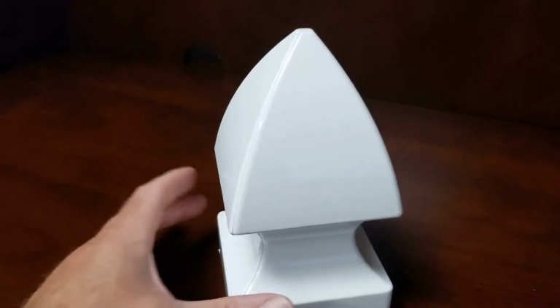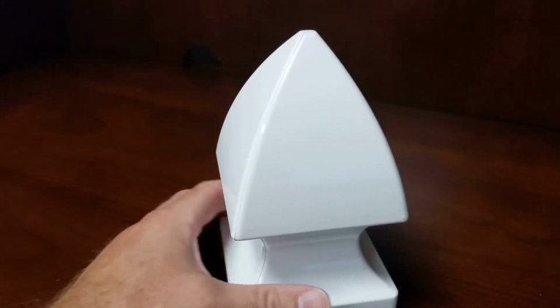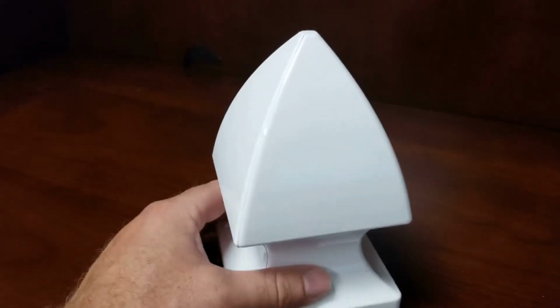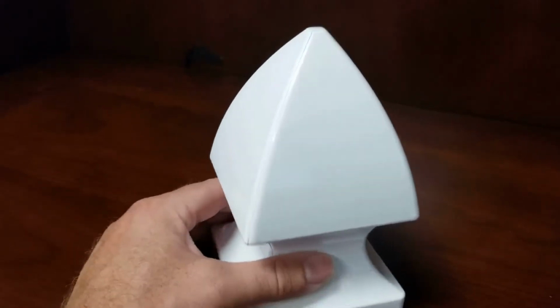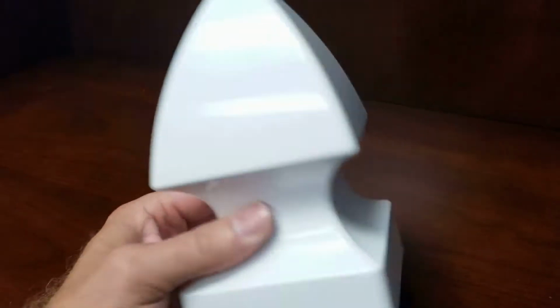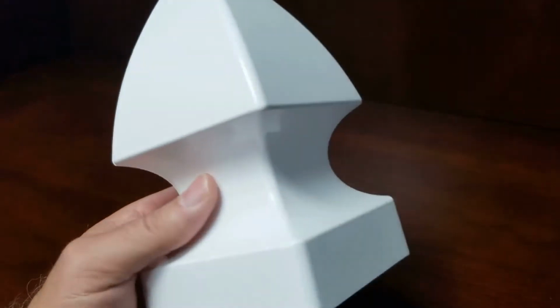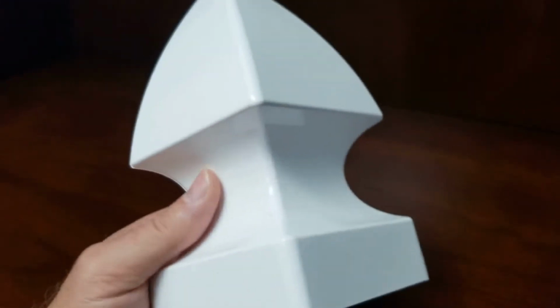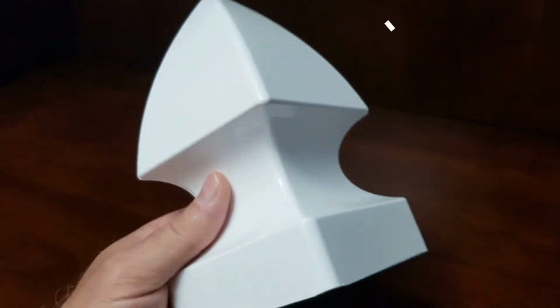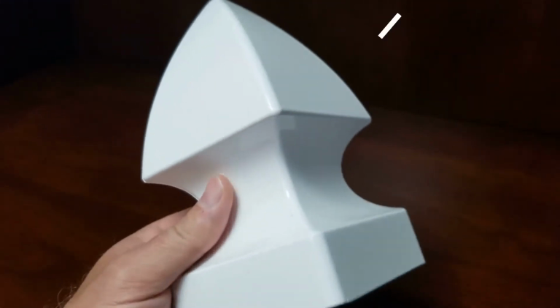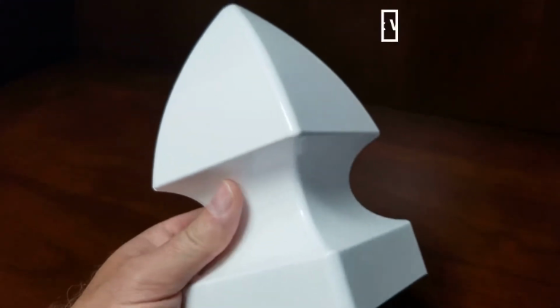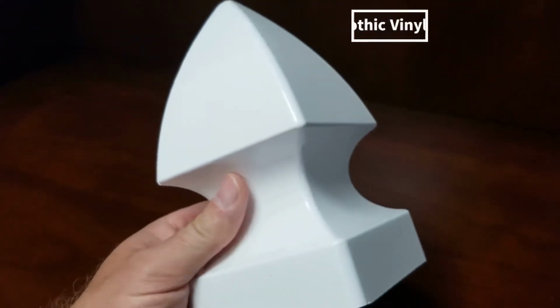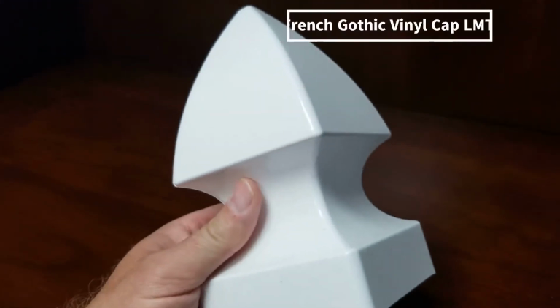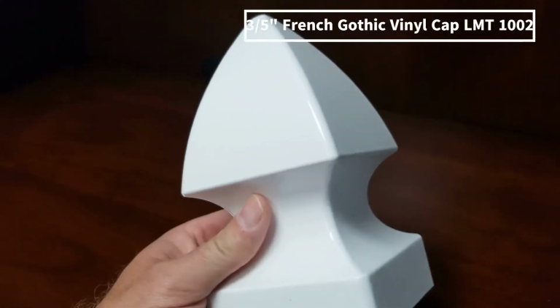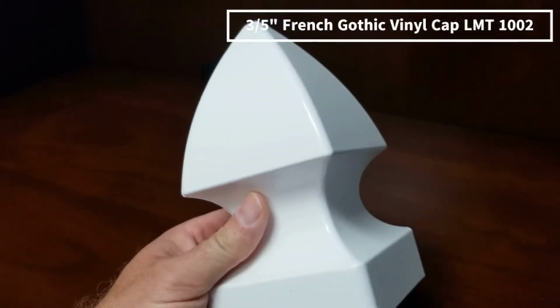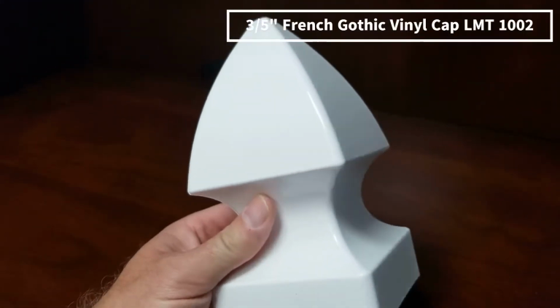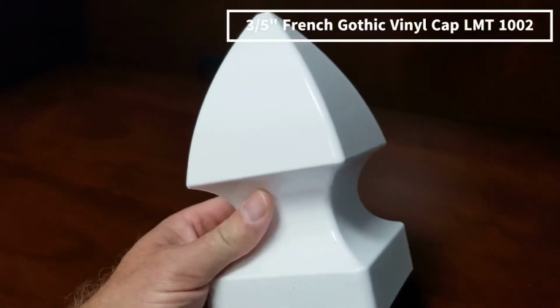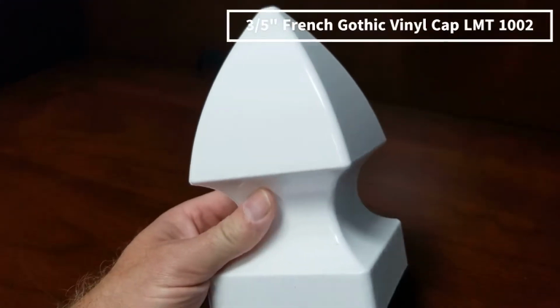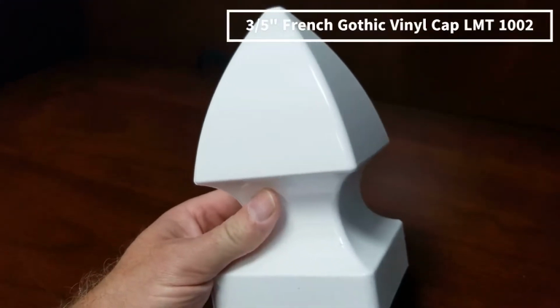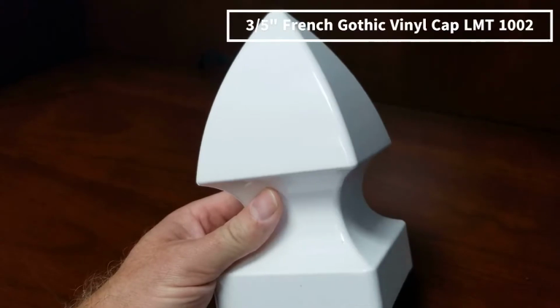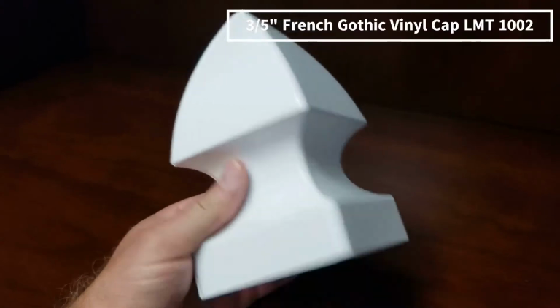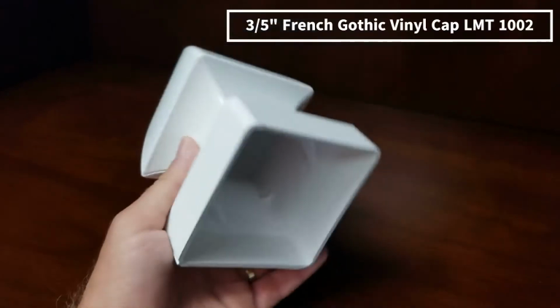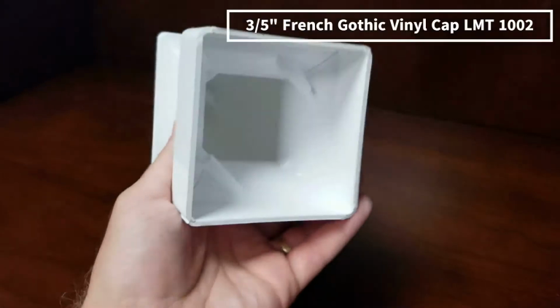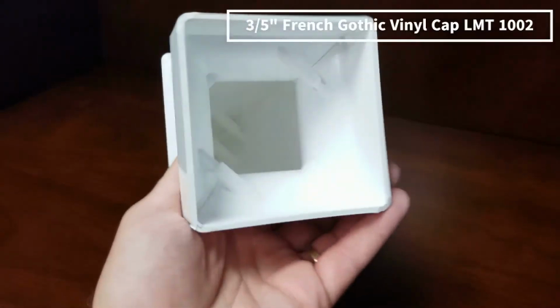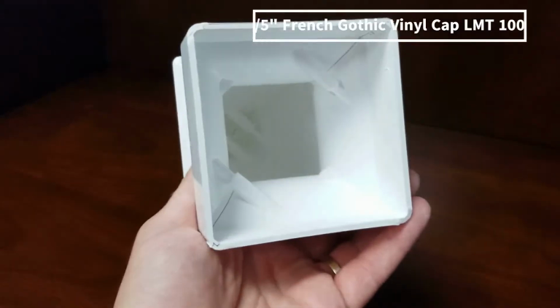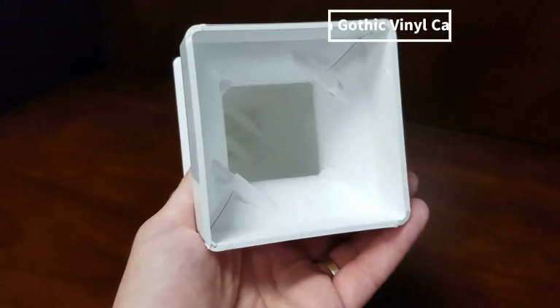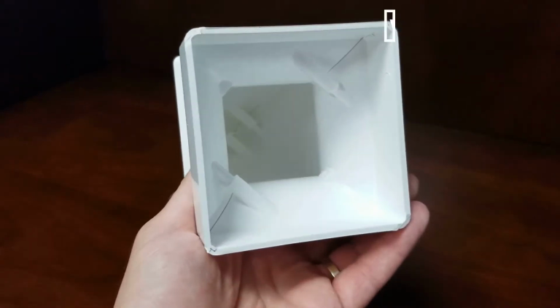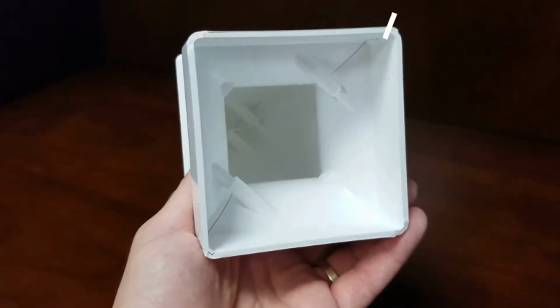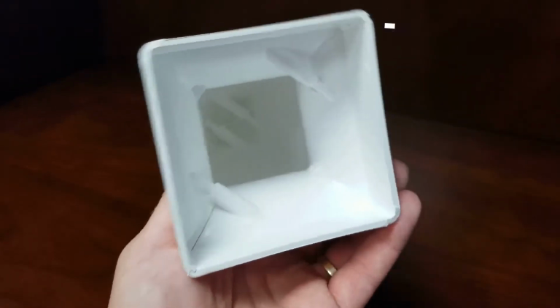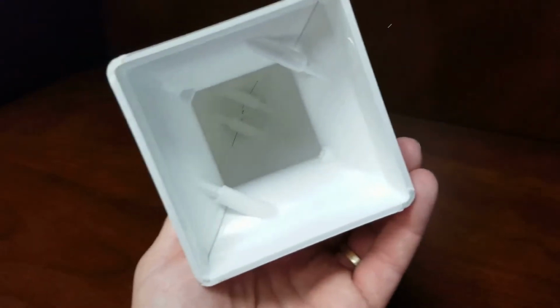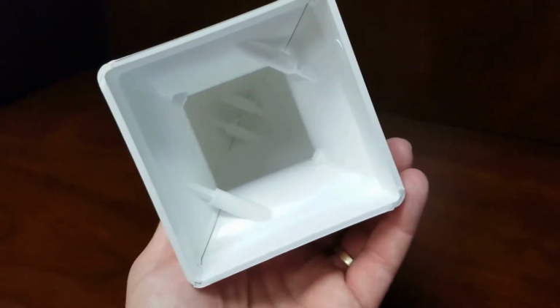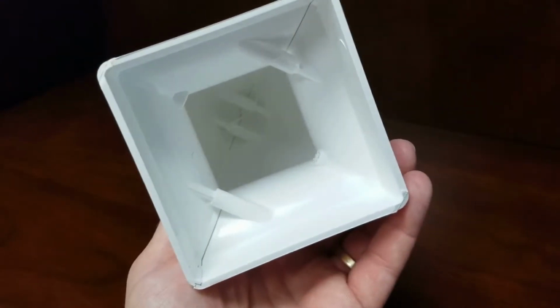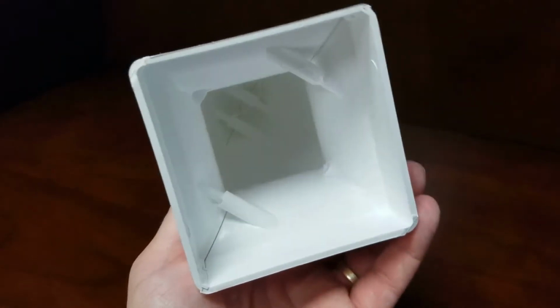This is the three and a half inch gothic cap. It fits a three and a half inch vinyl post and already comes assembled.